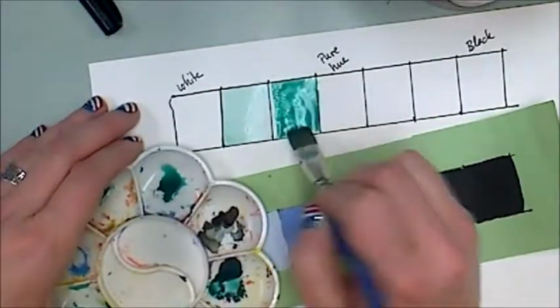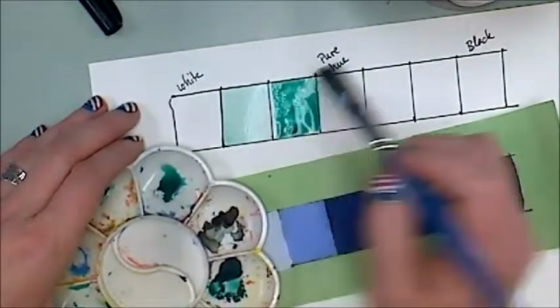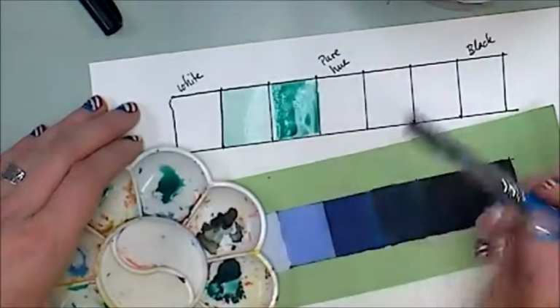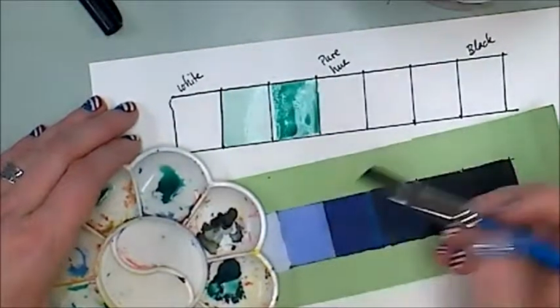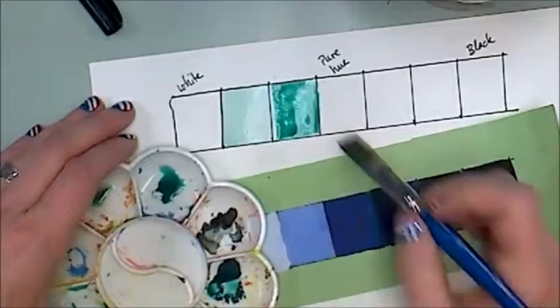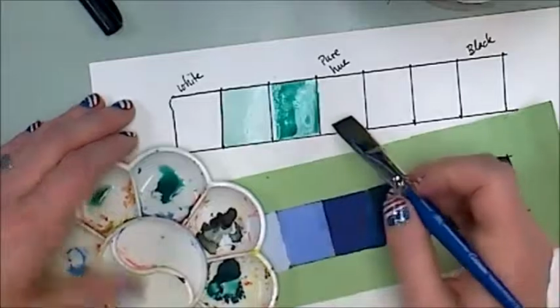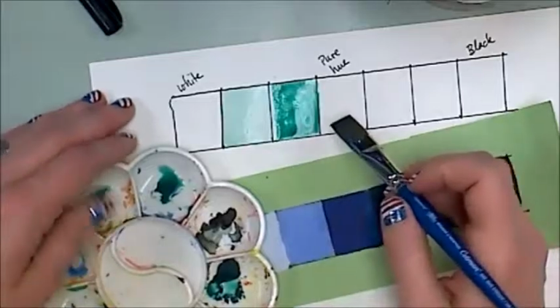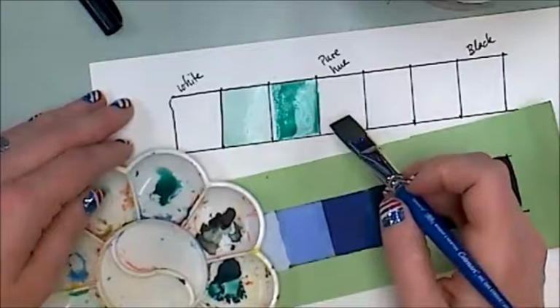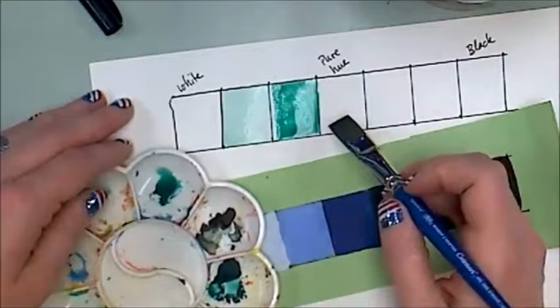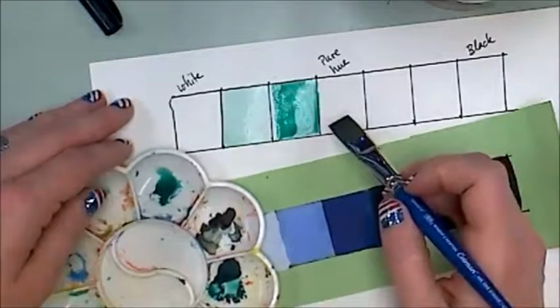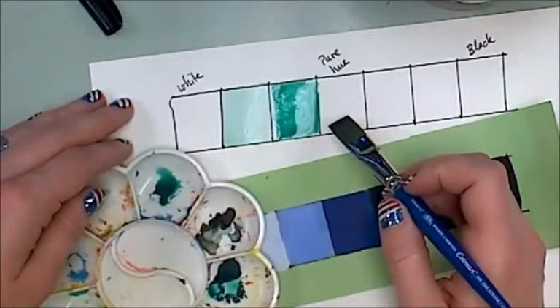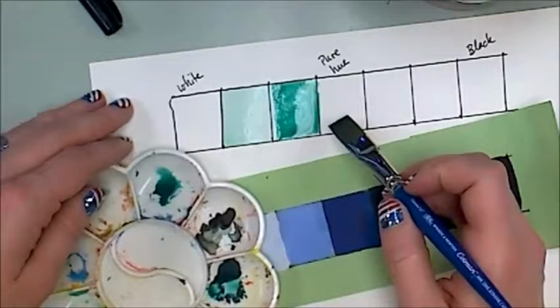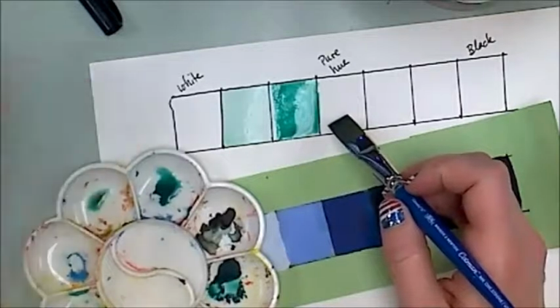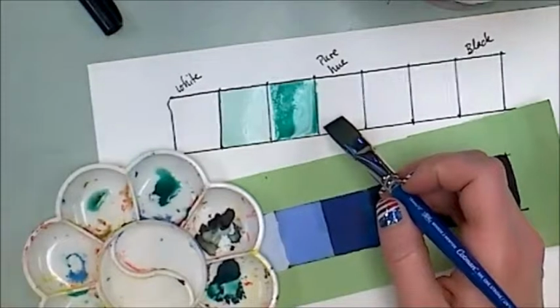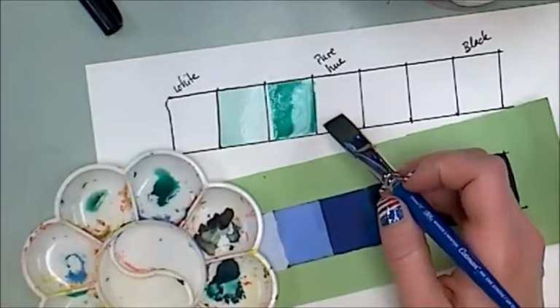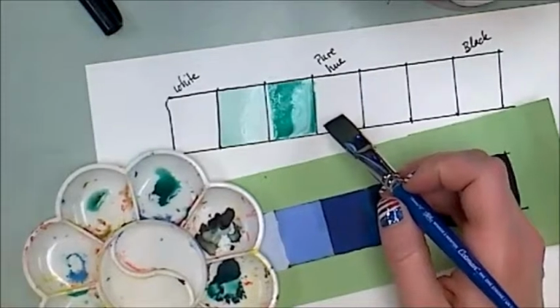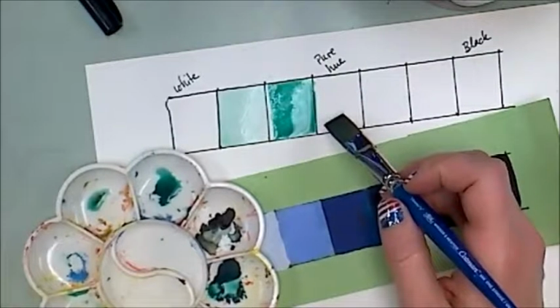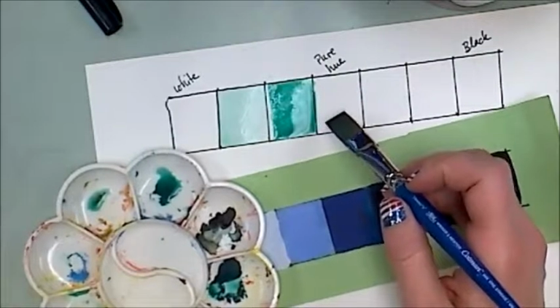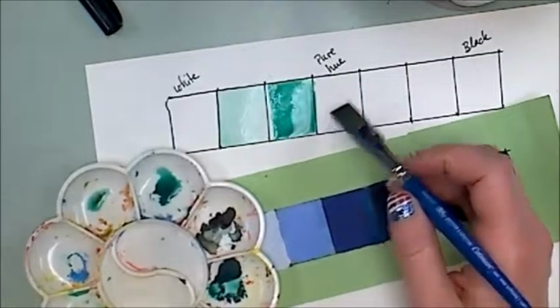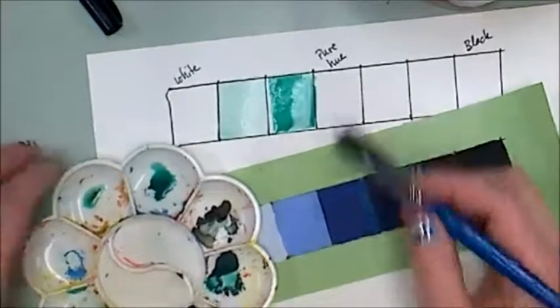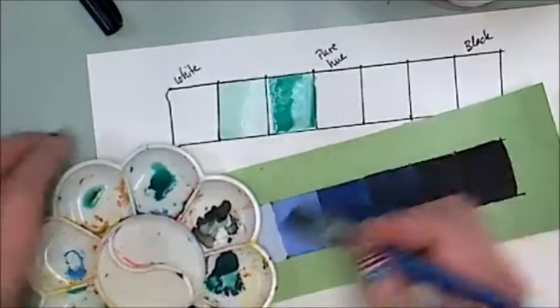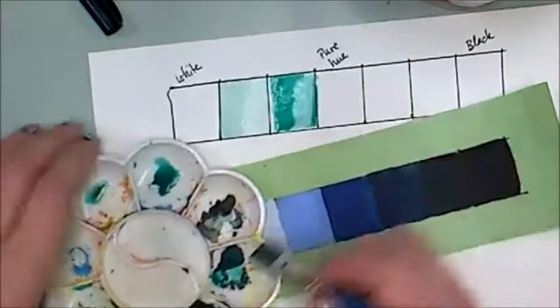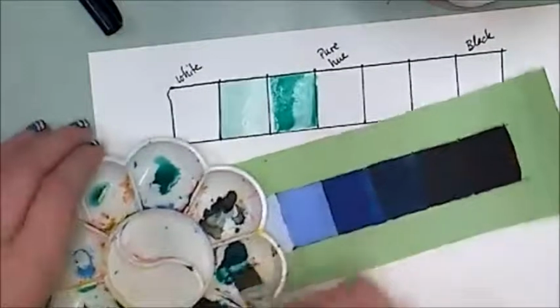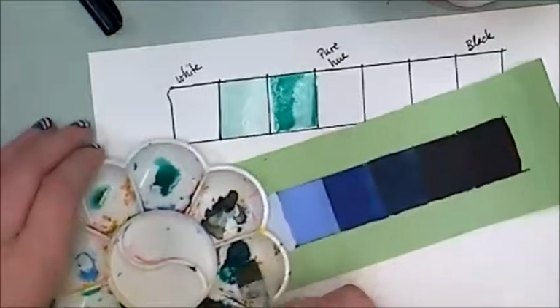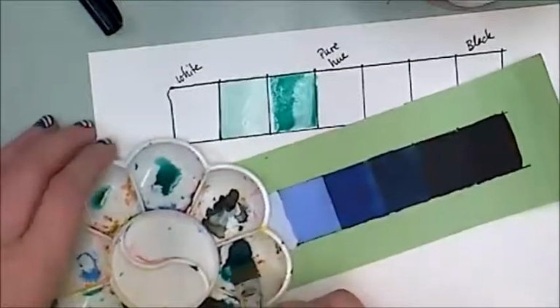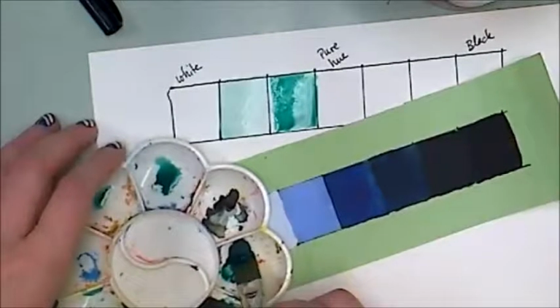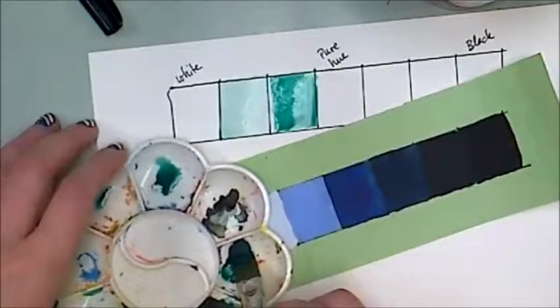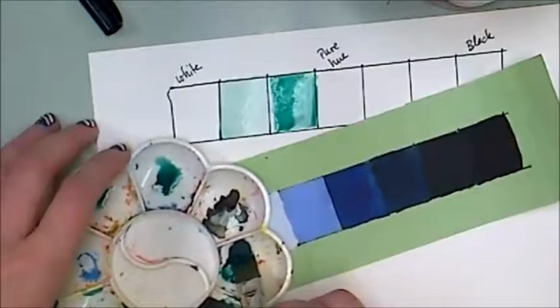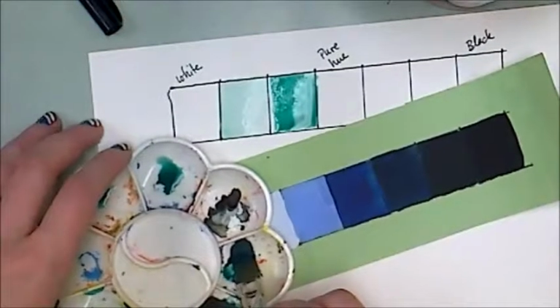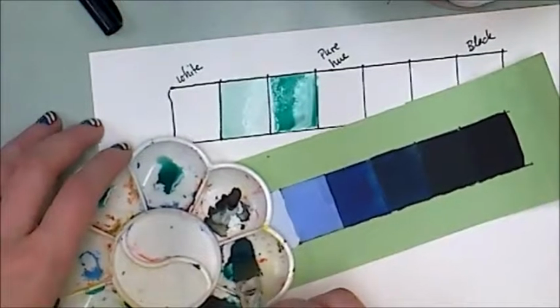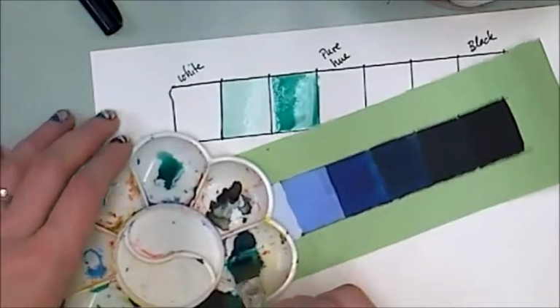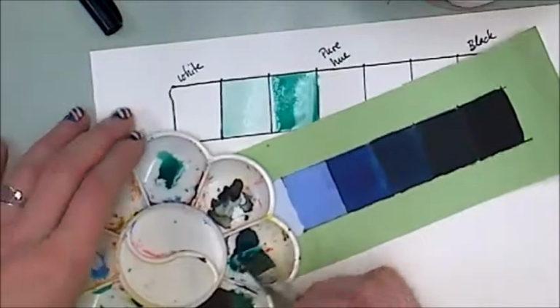My next one is the pure hue, and I want it to be pretty saturated, so I'm going to grab quite a bit of green.